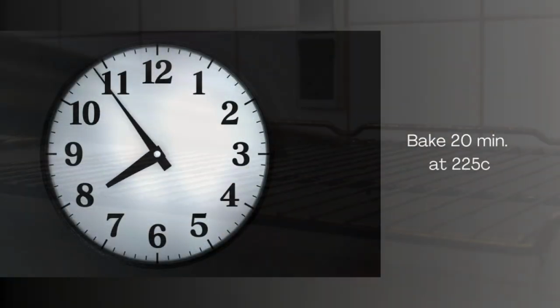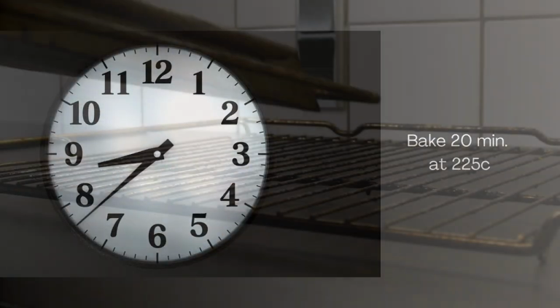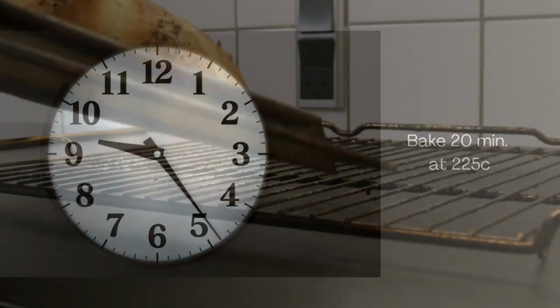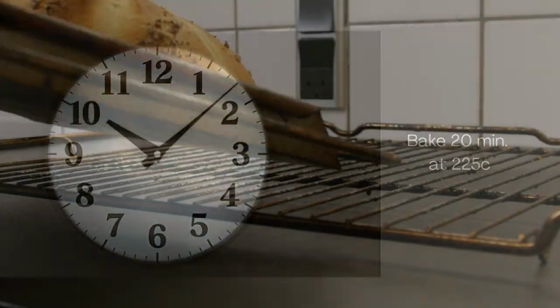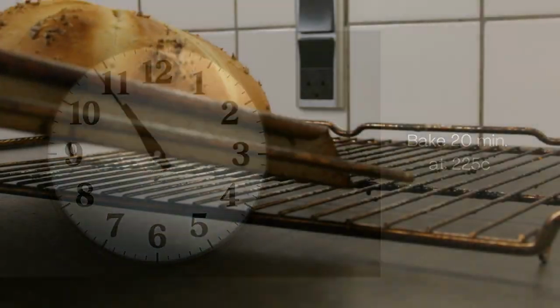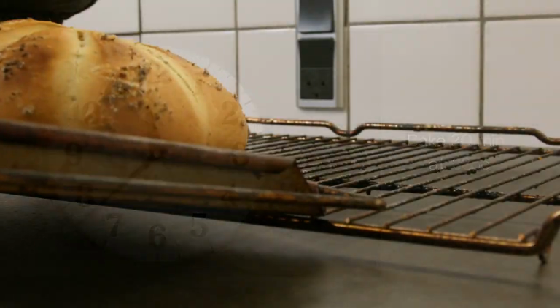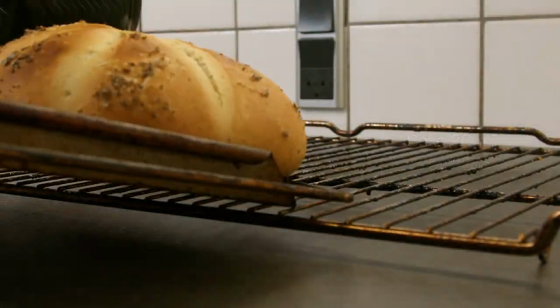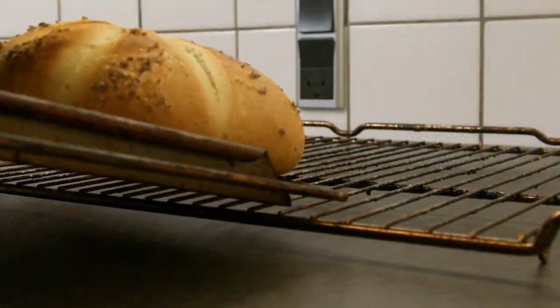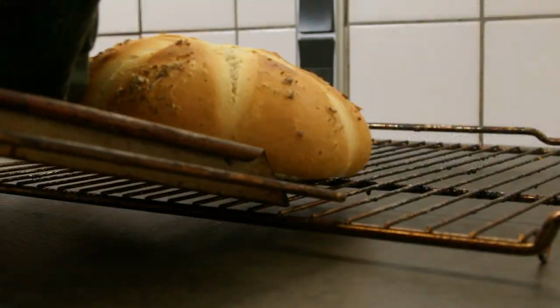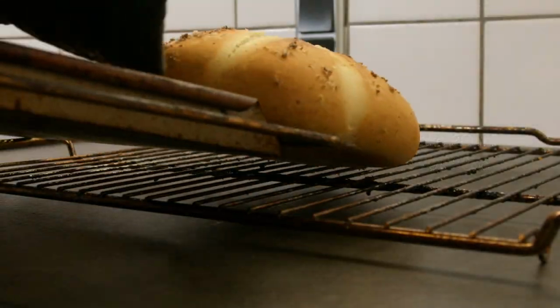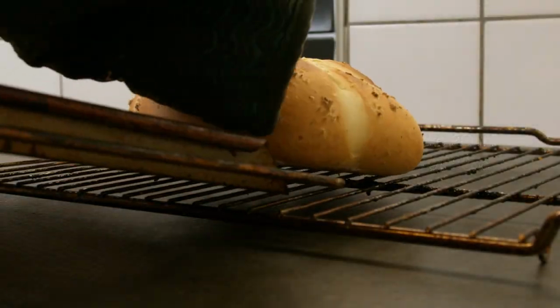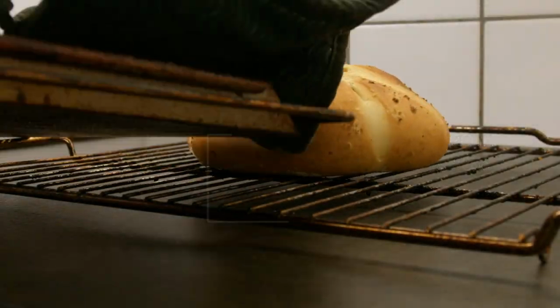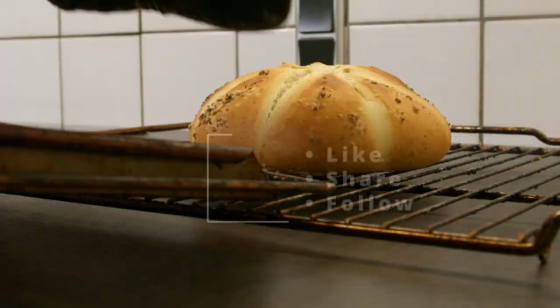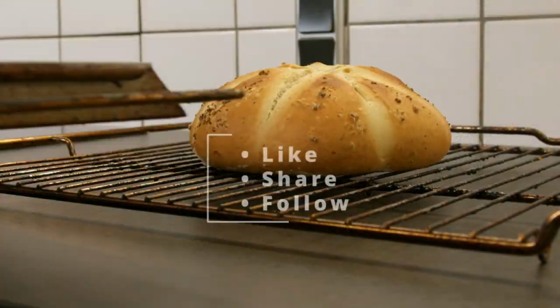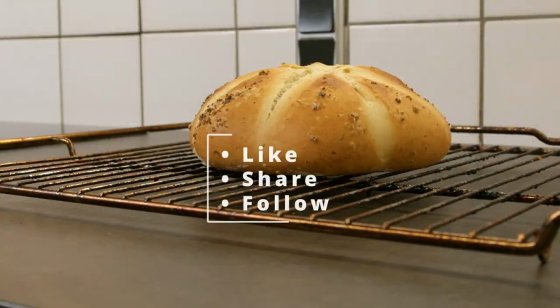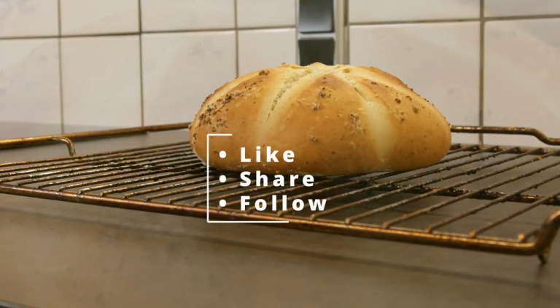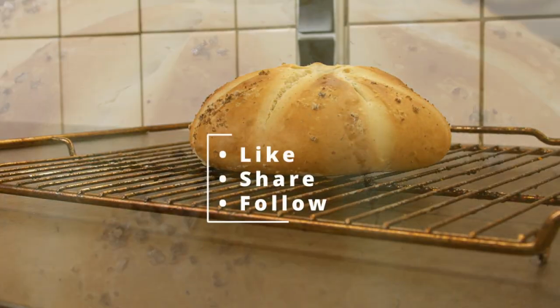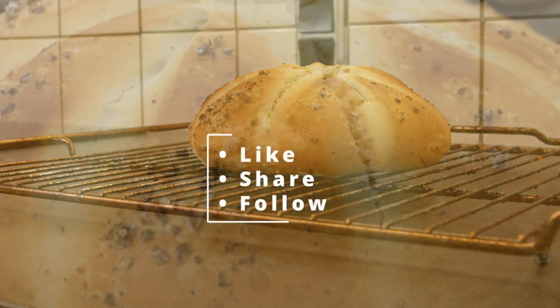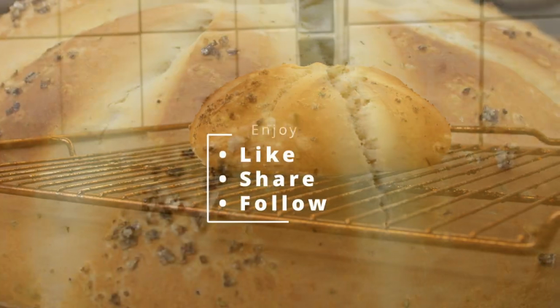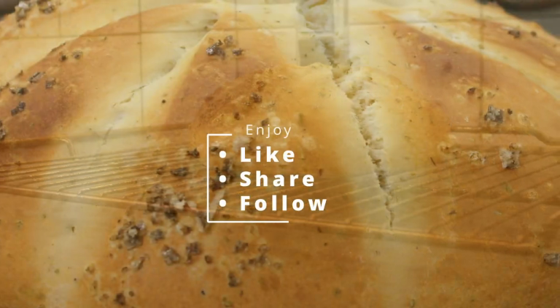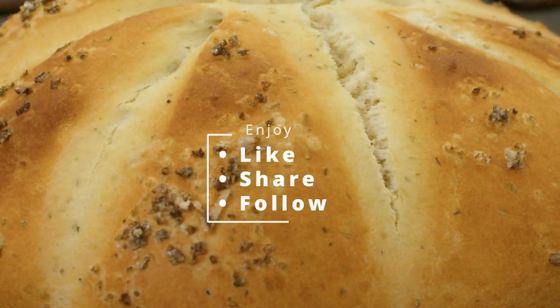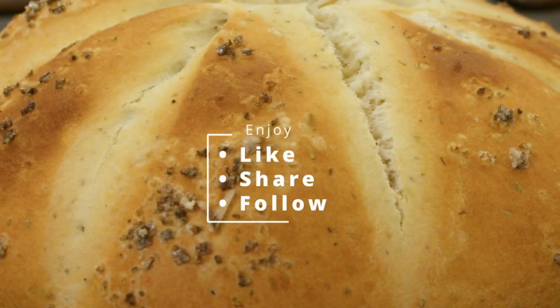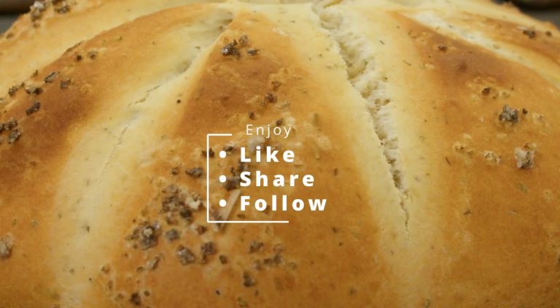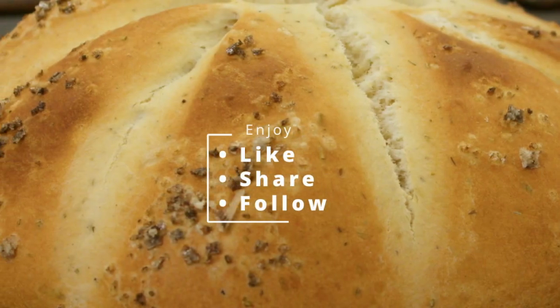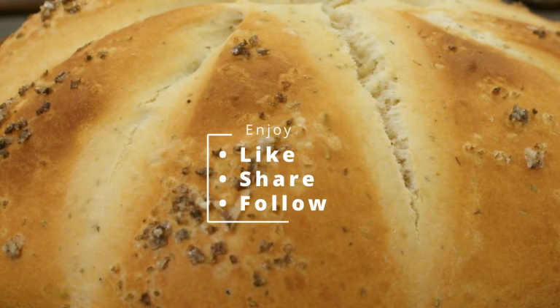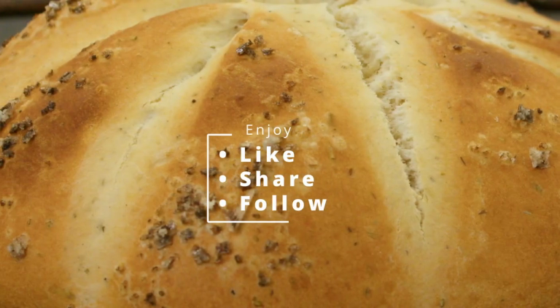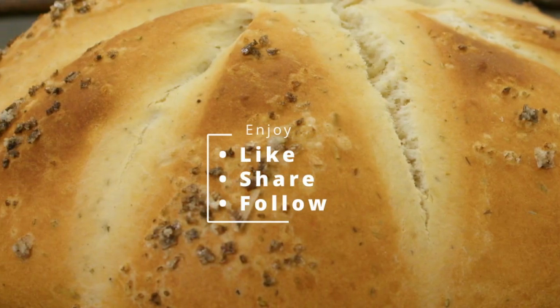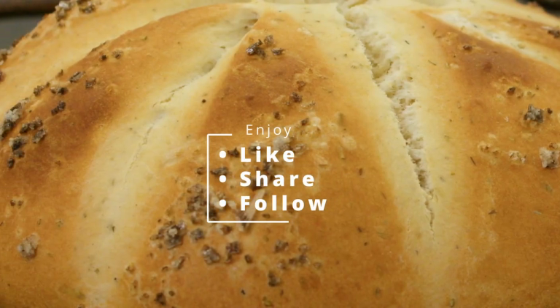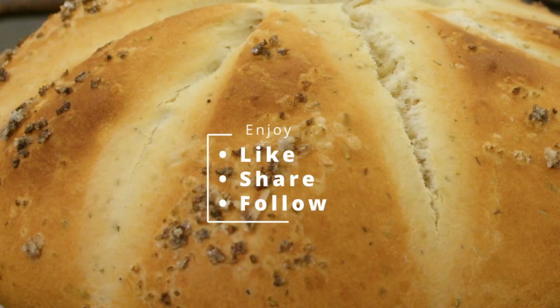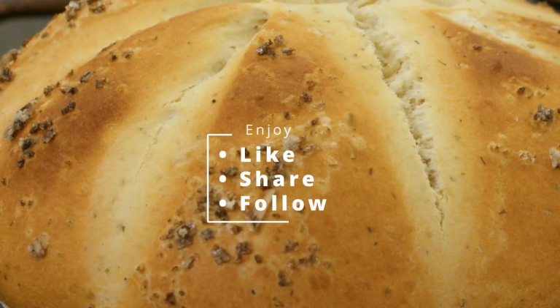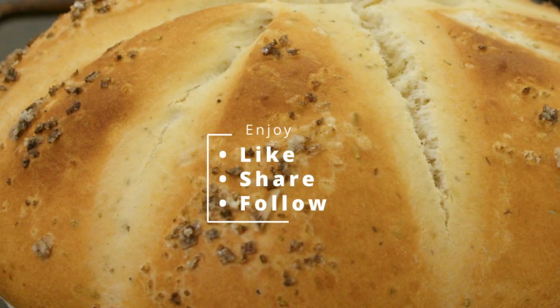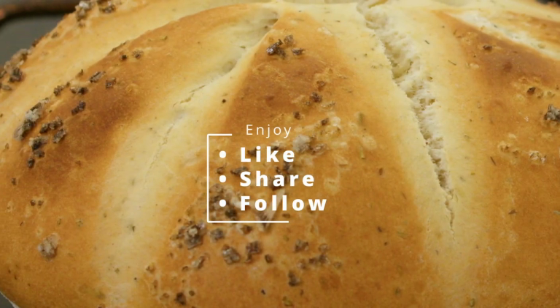Bake at 225 degrees for about 25 minutes. Enjoy!